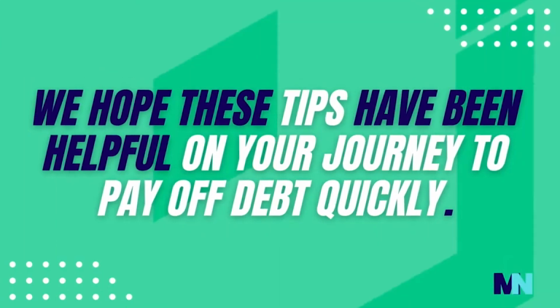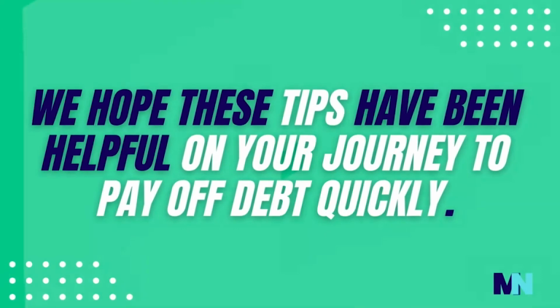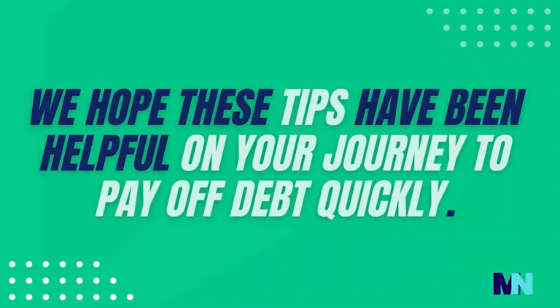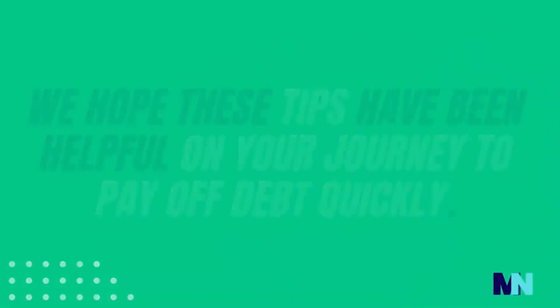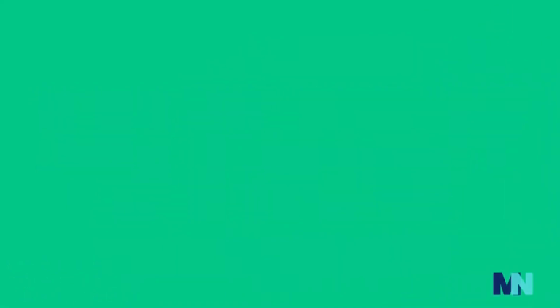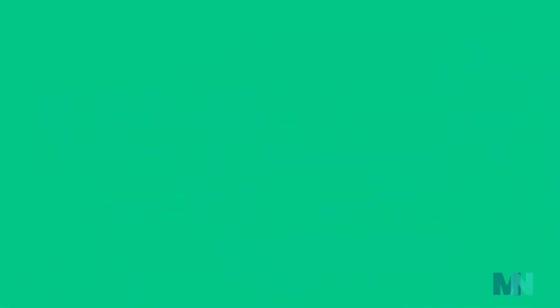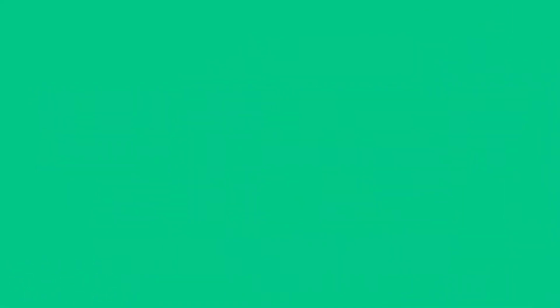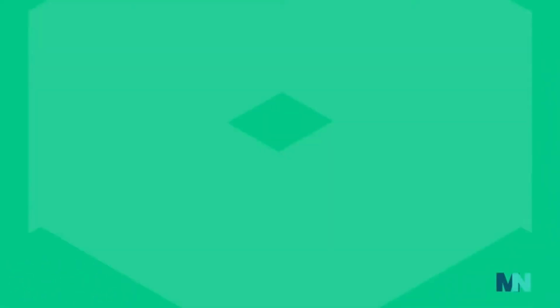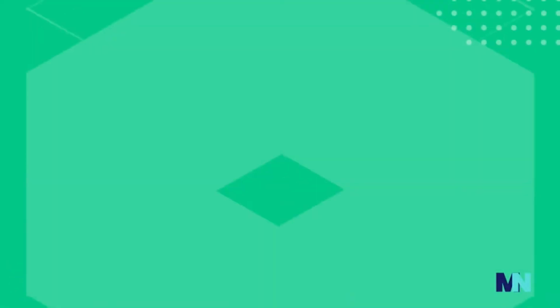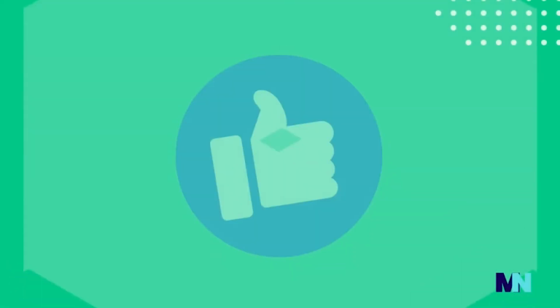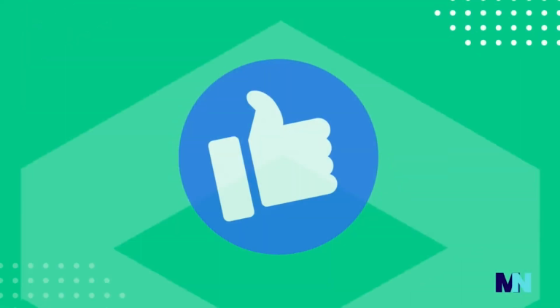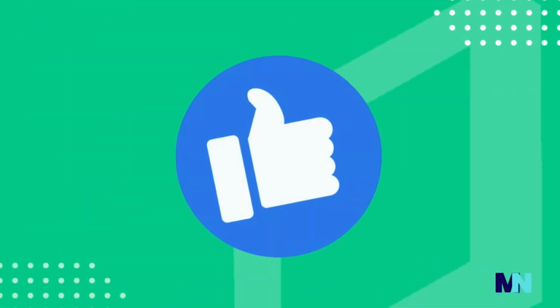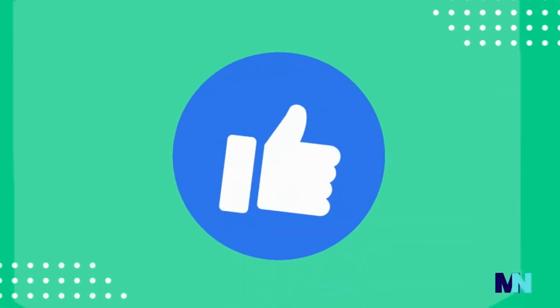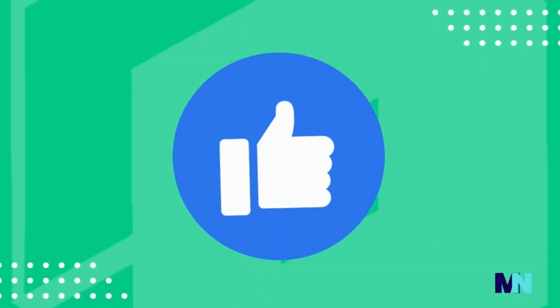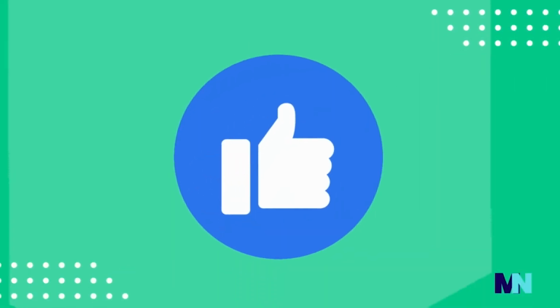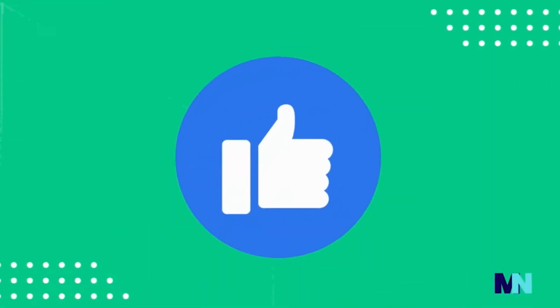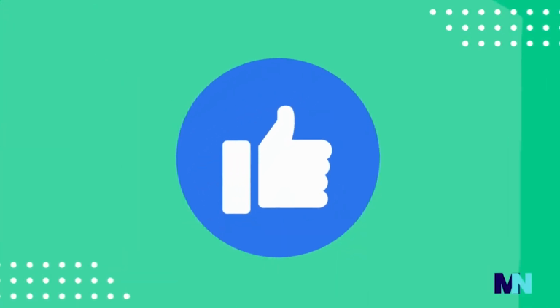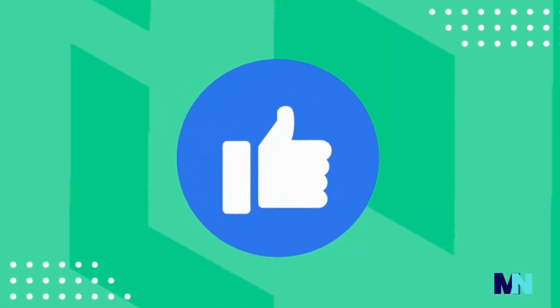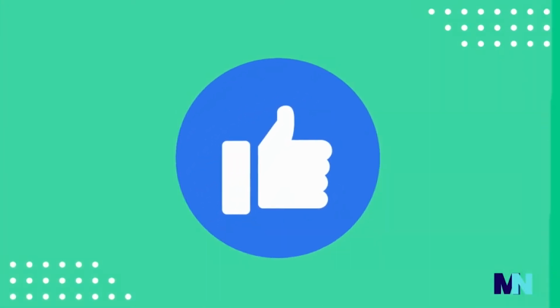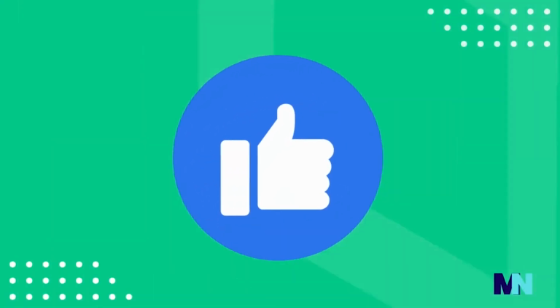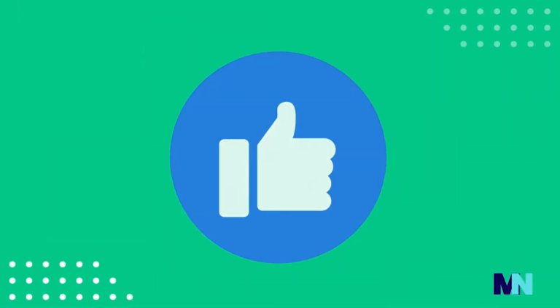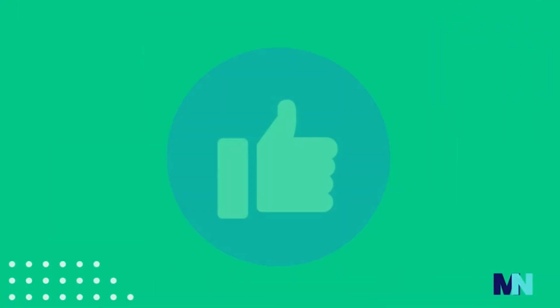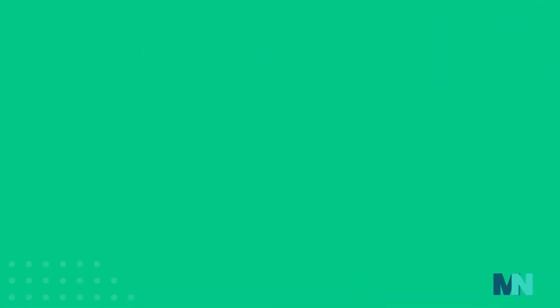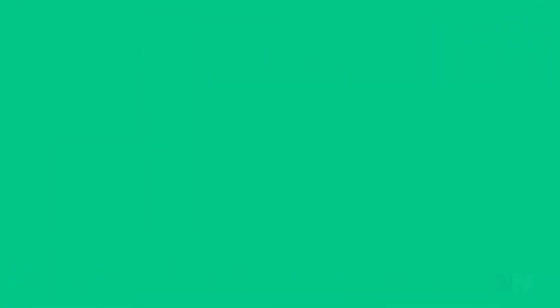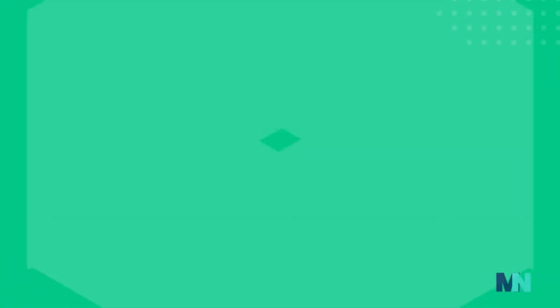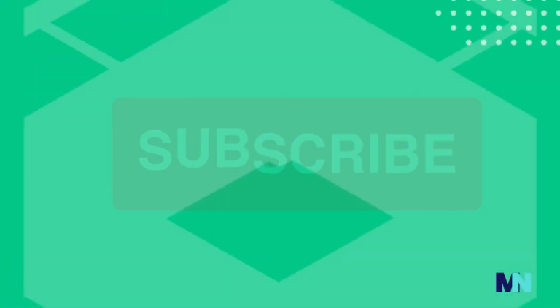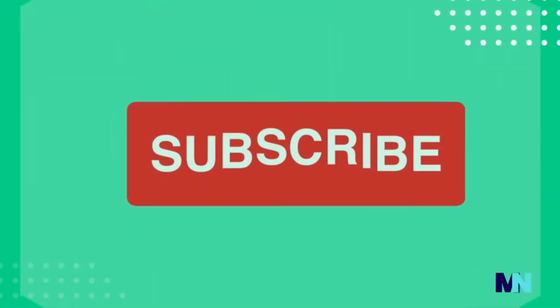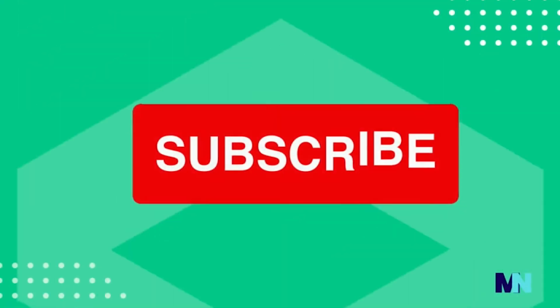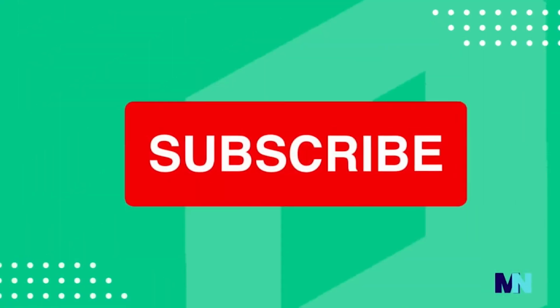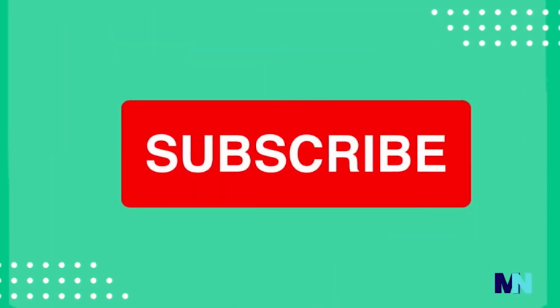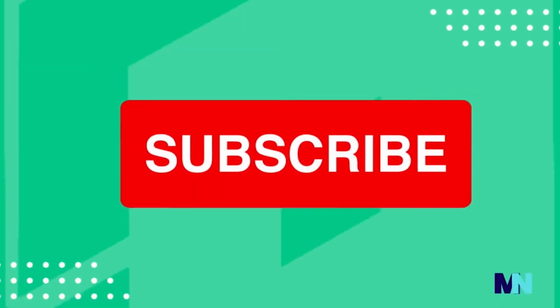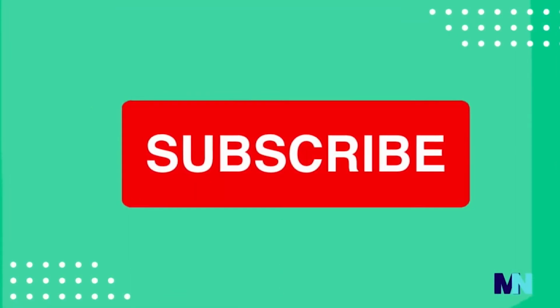If you like this video, don't forget to hit the like button and subscribe to our channel.